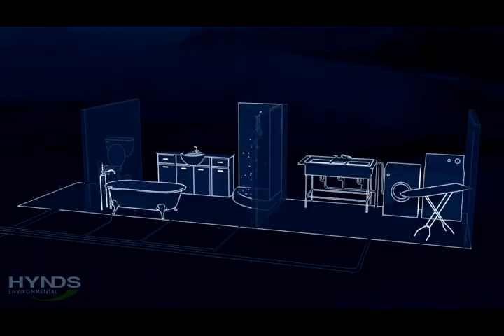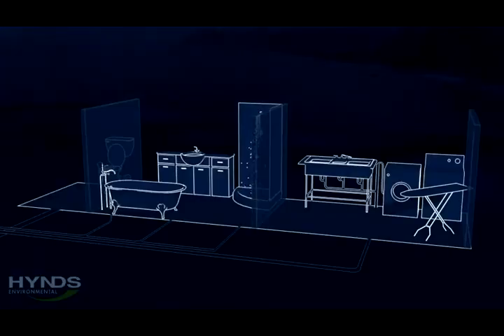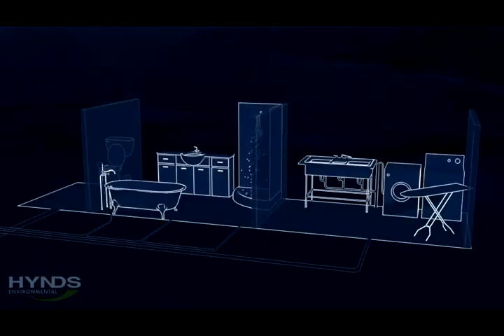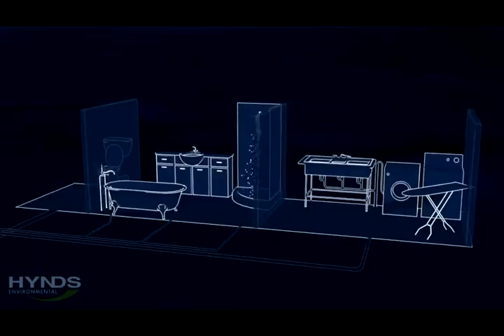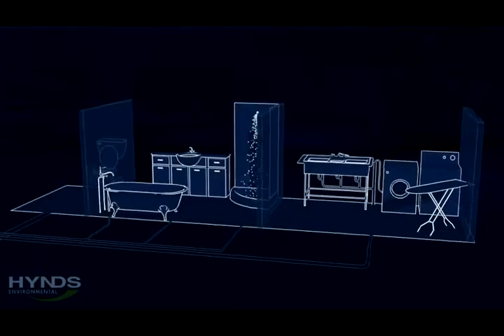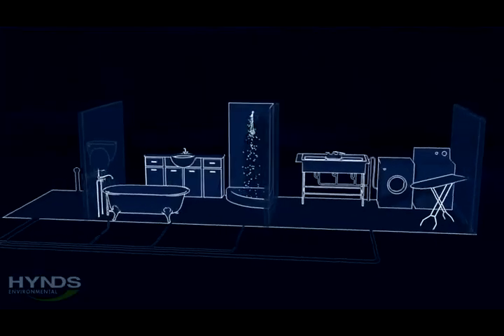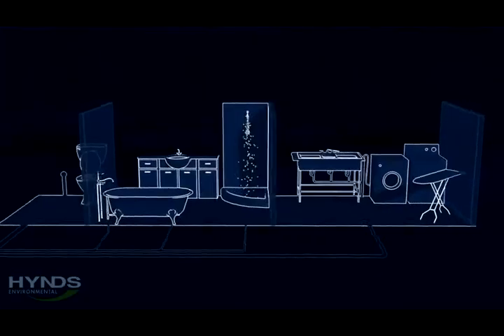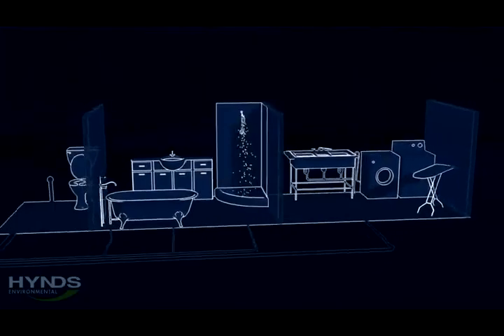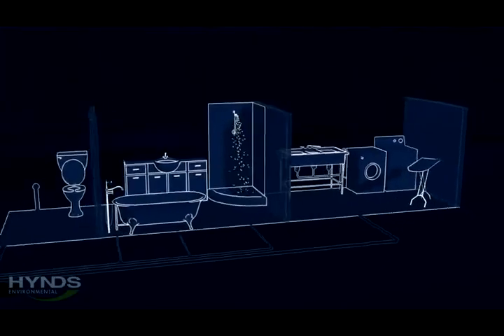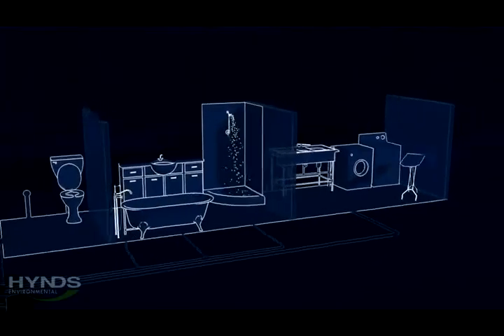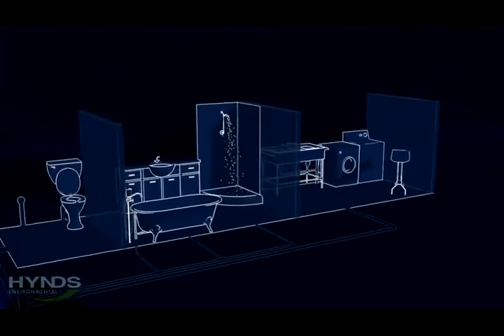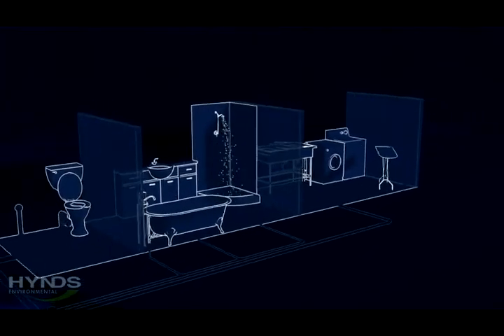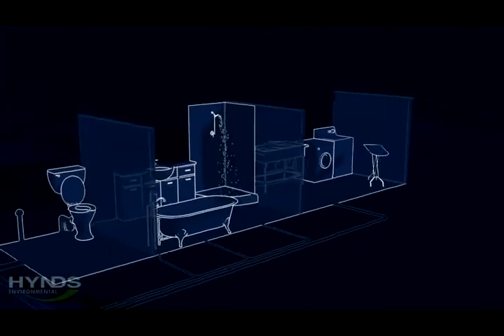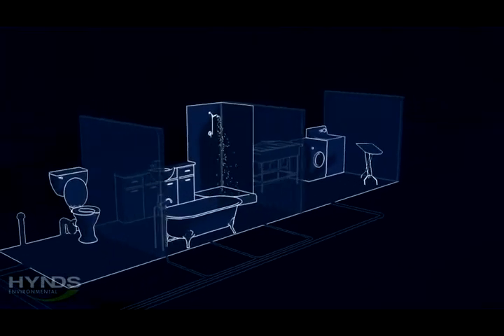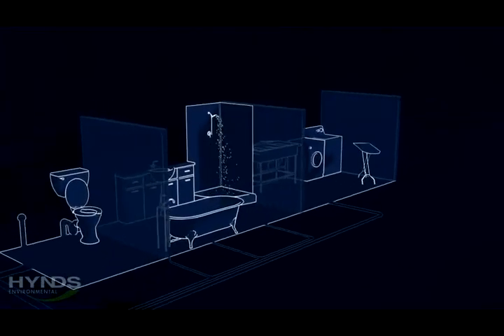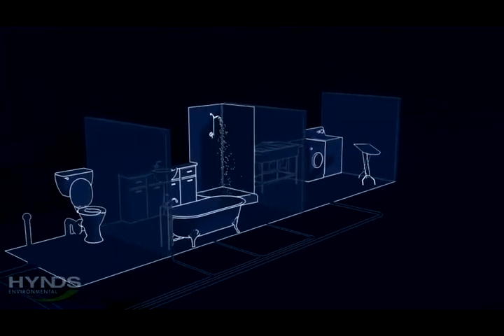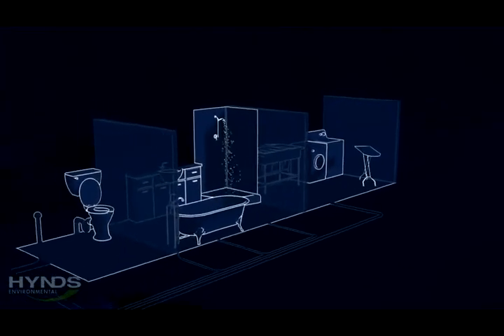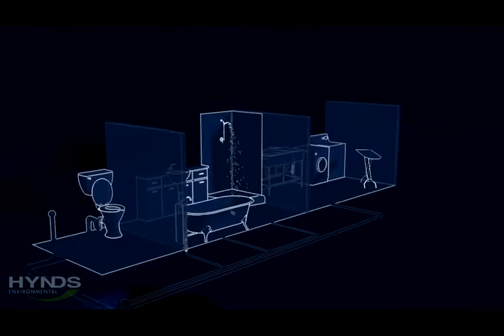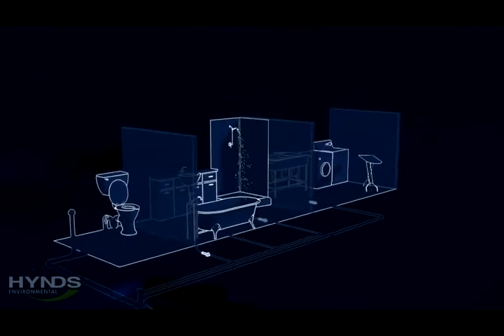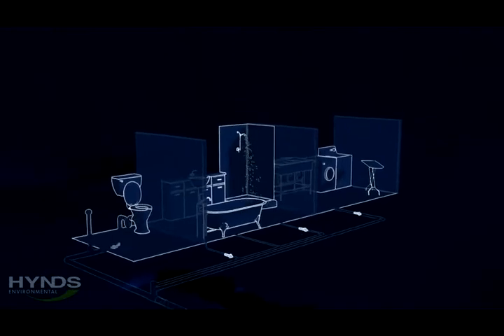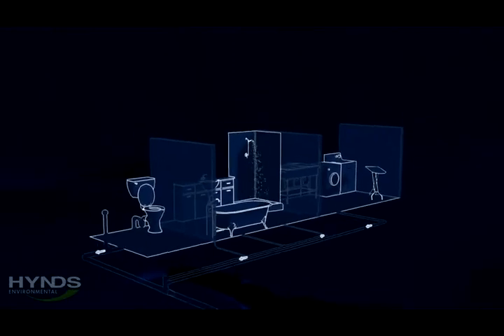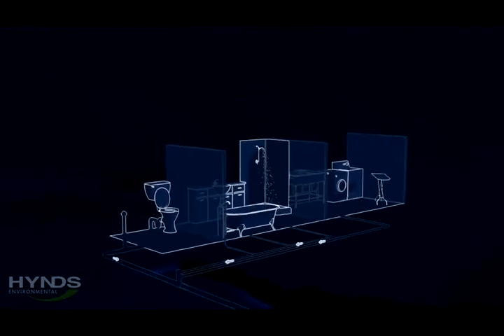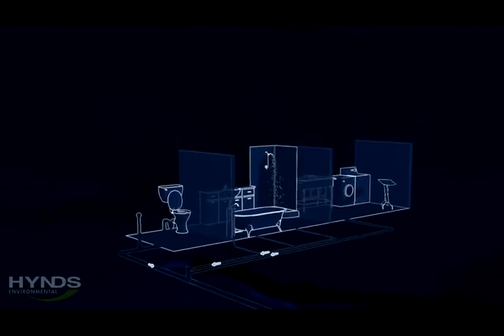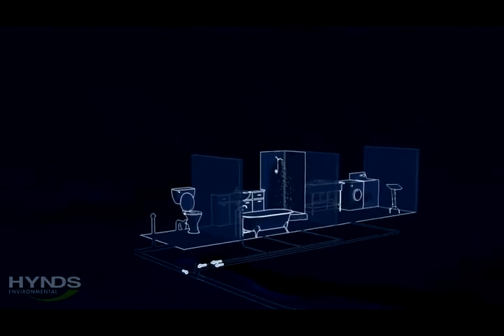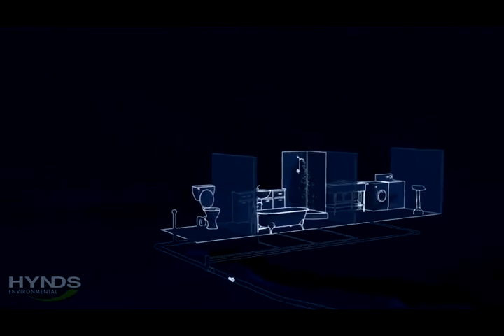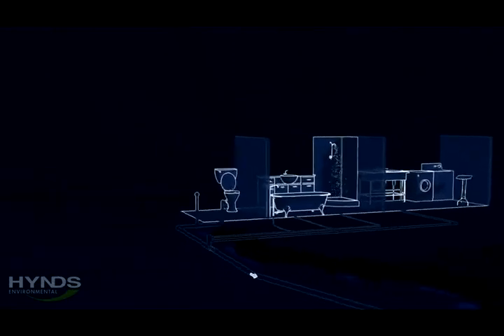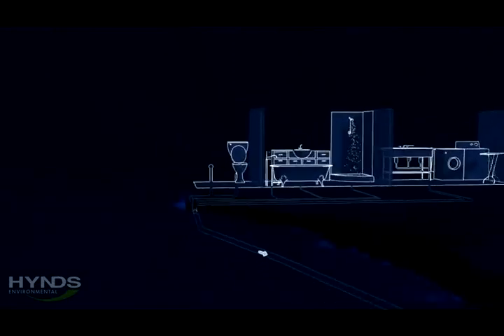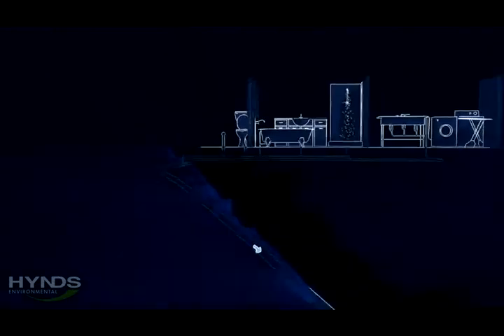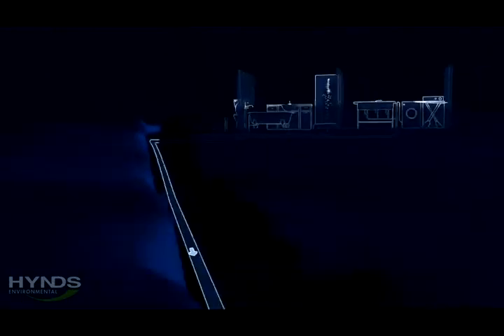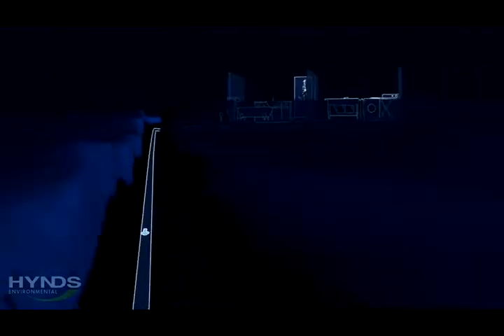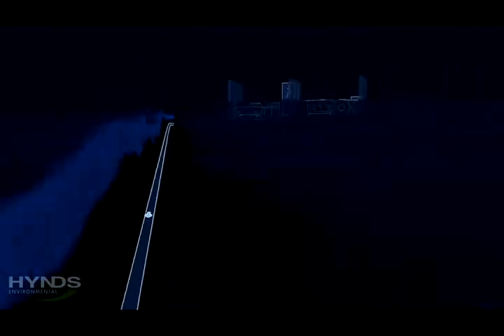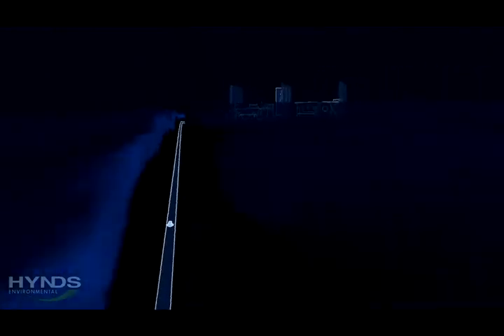Wastewater from the house's bathrooms, toilets, laundry and kitchen is collected and transported into the treatment plant.